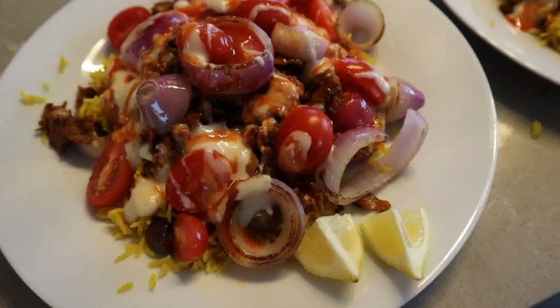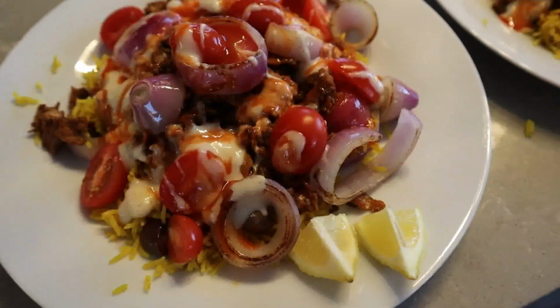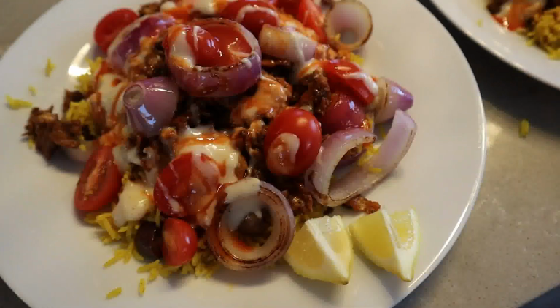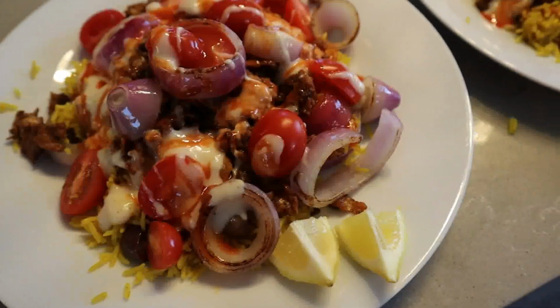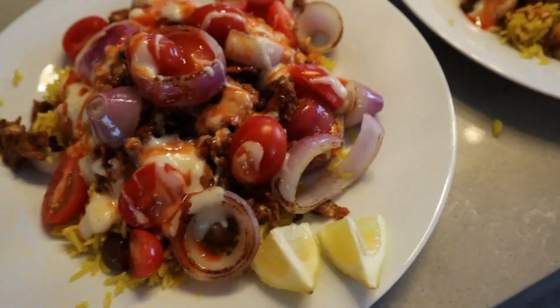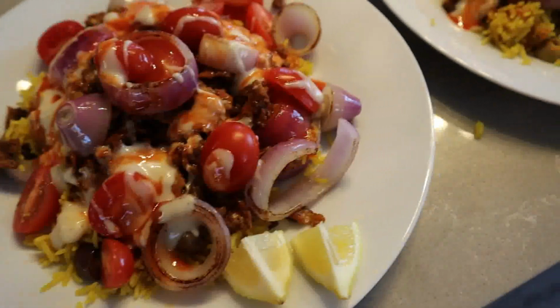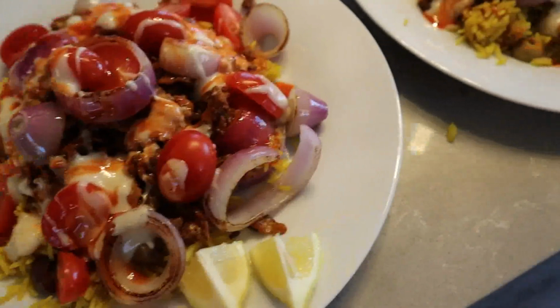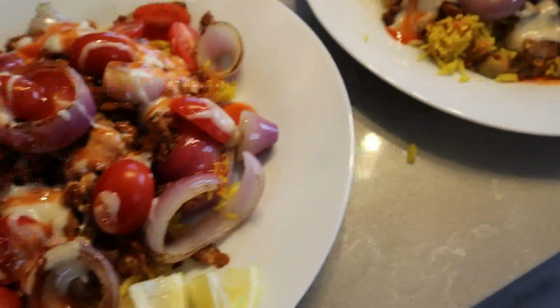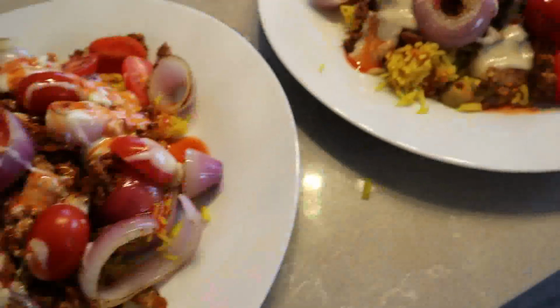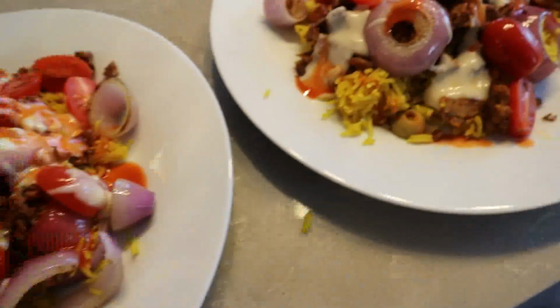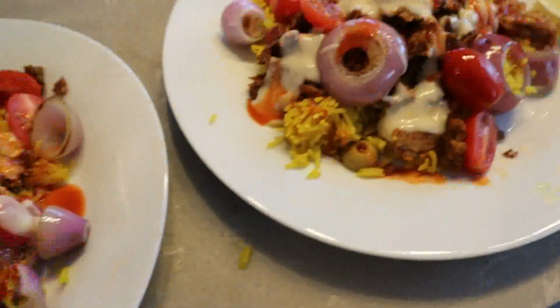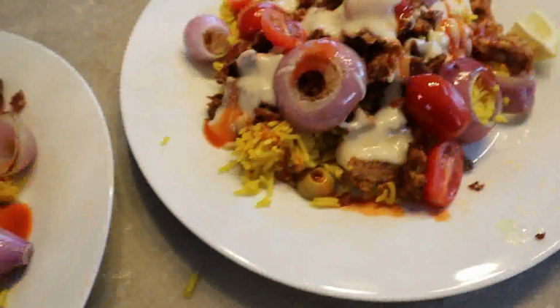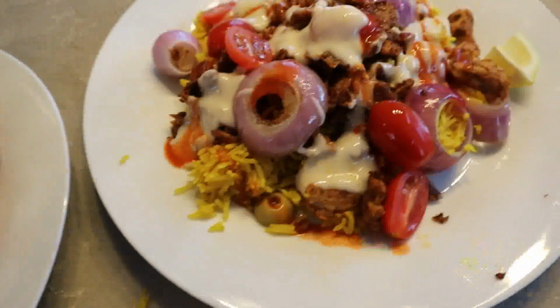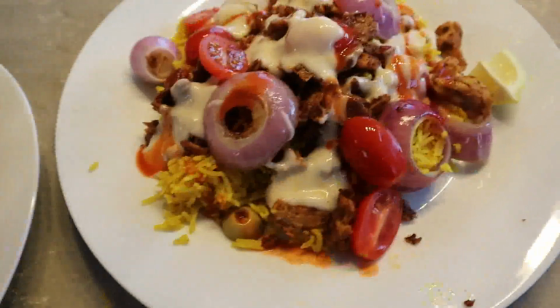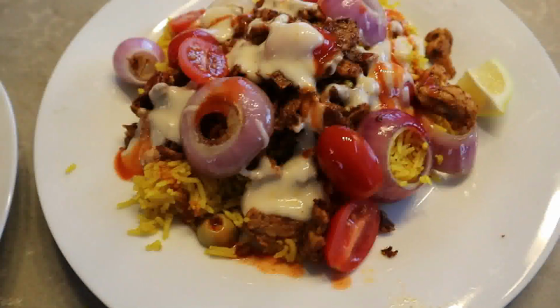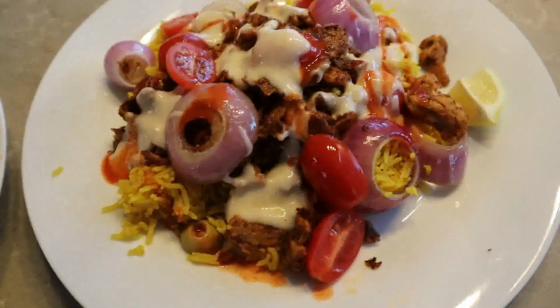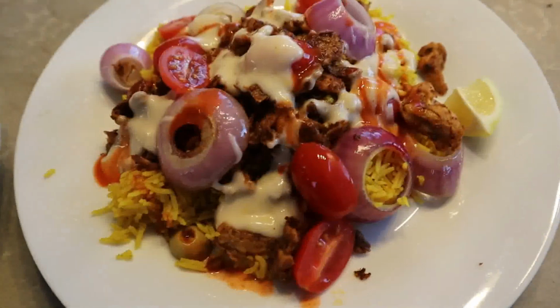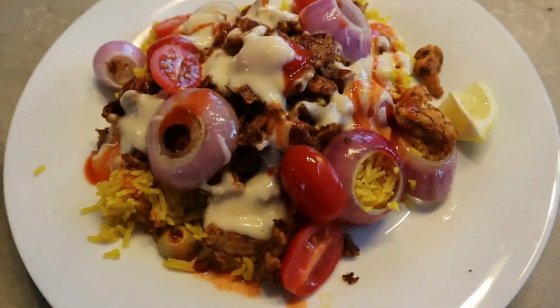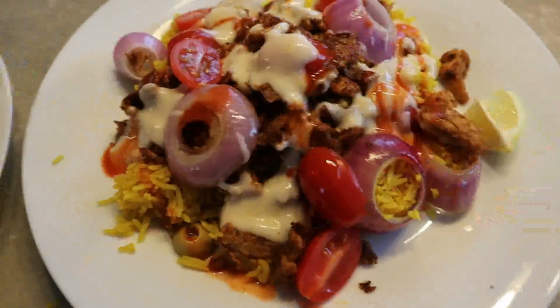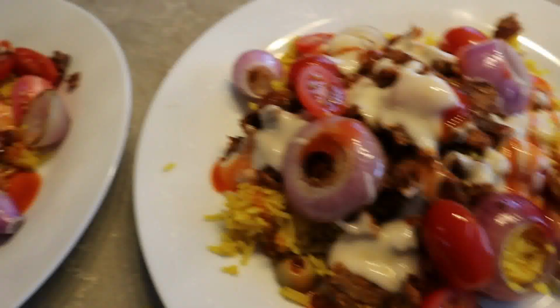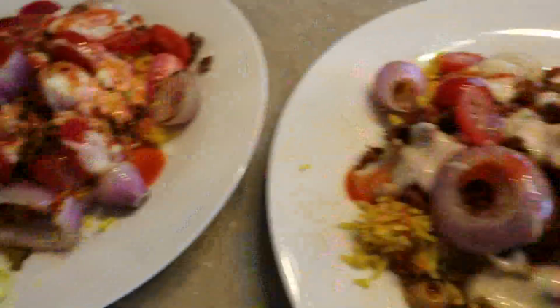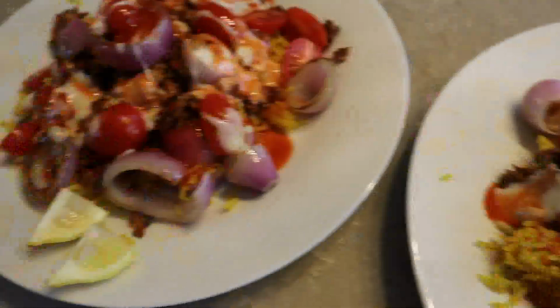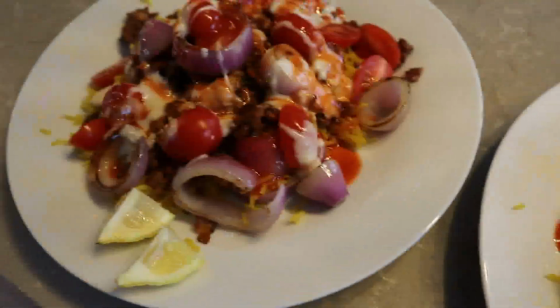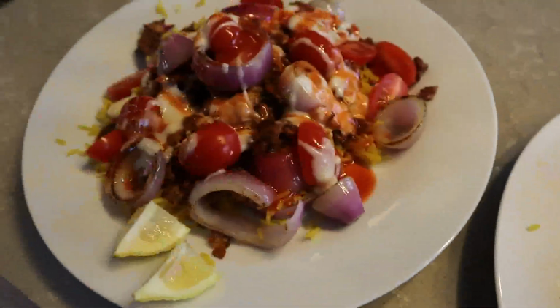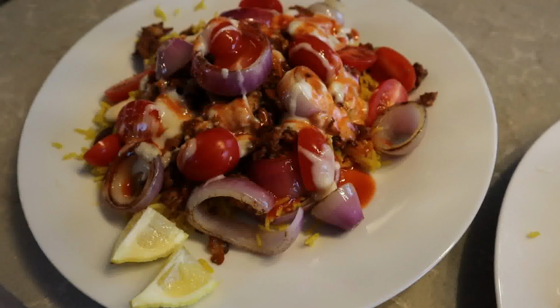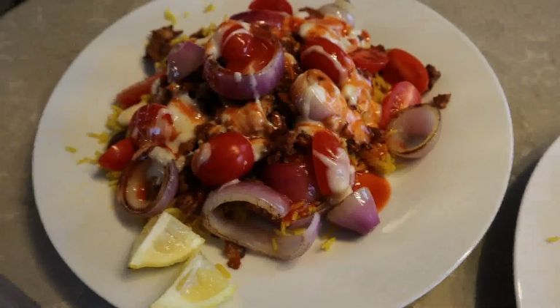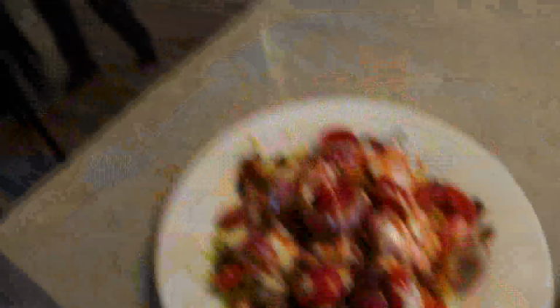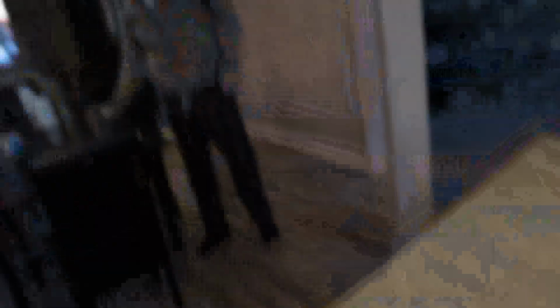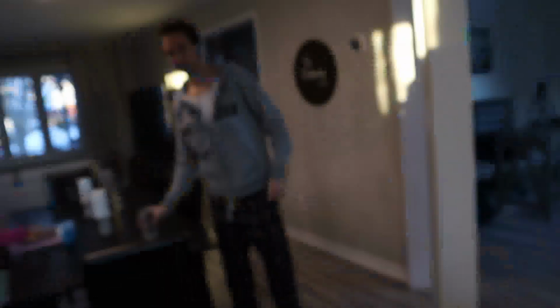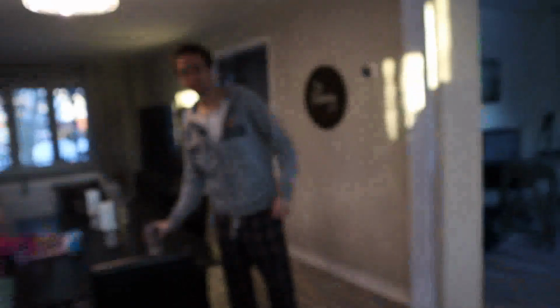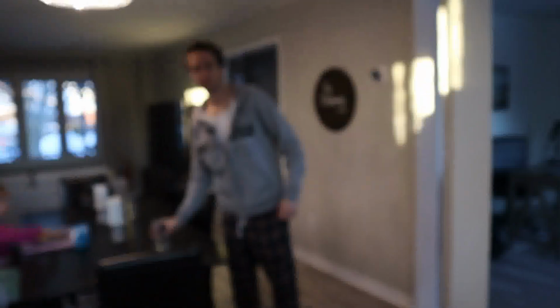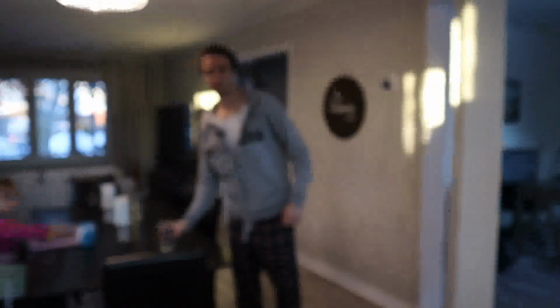Here is the final product. Jamie got a lot of hot sauce.